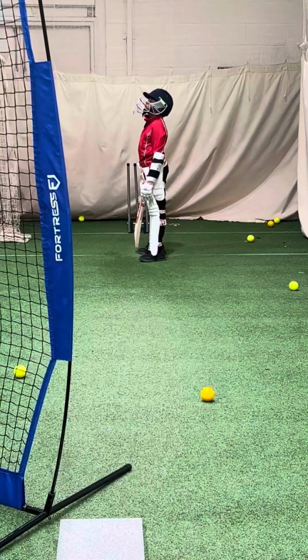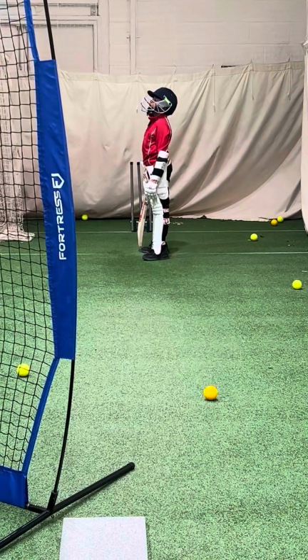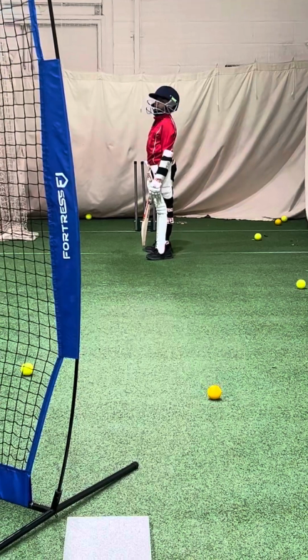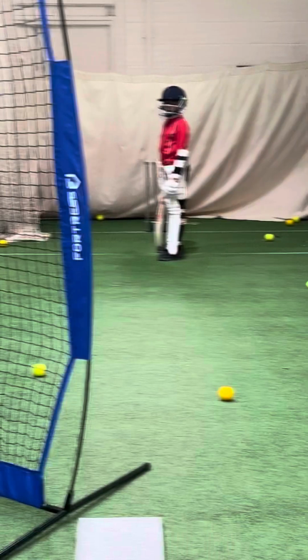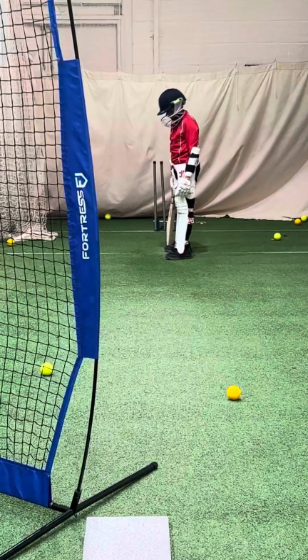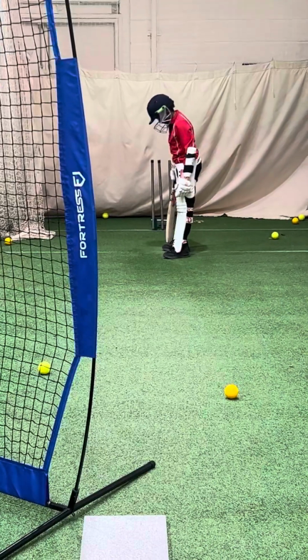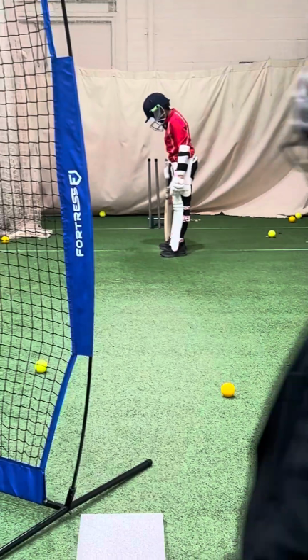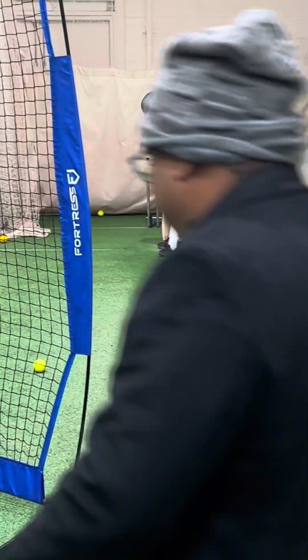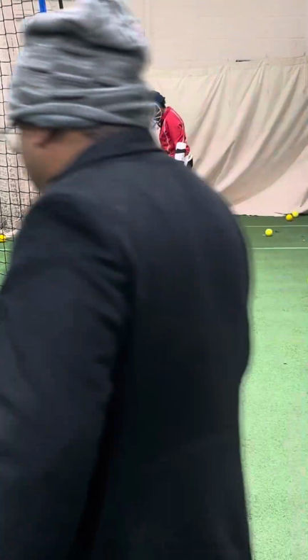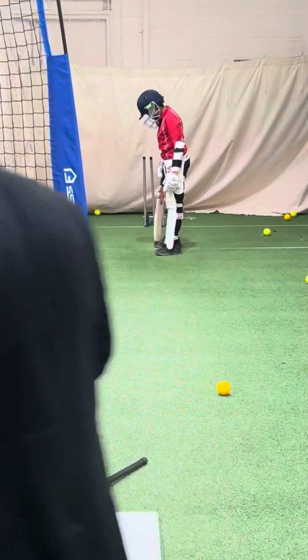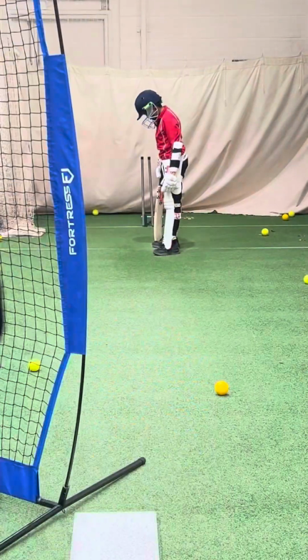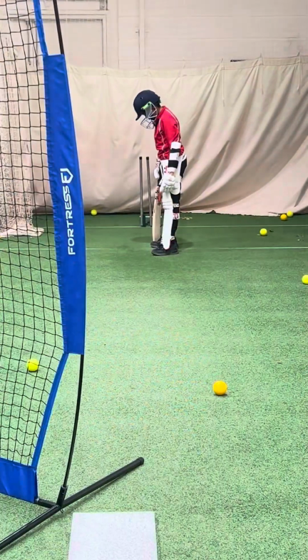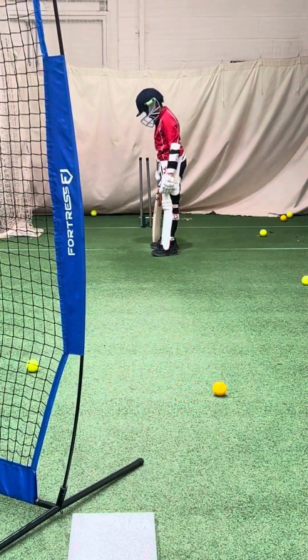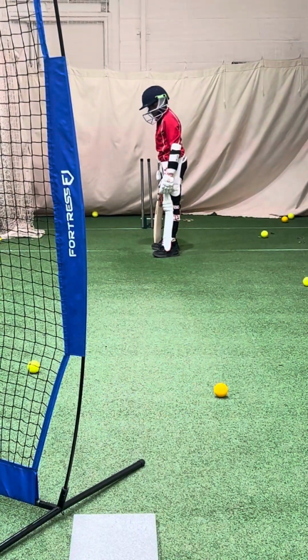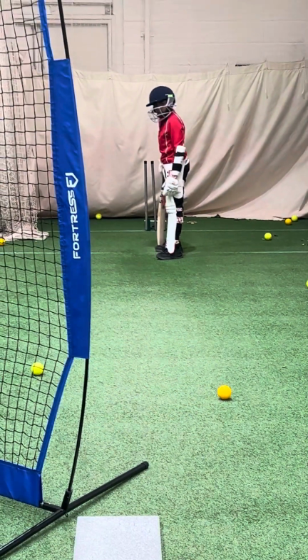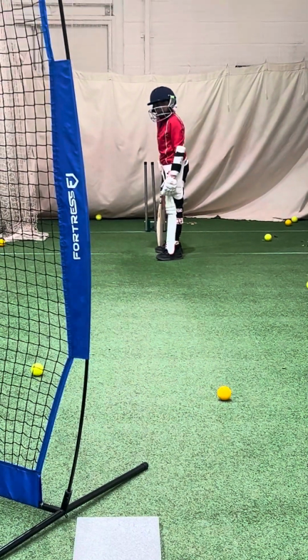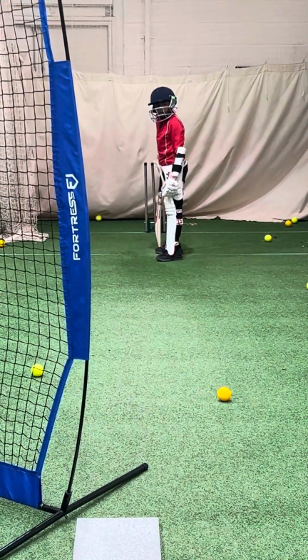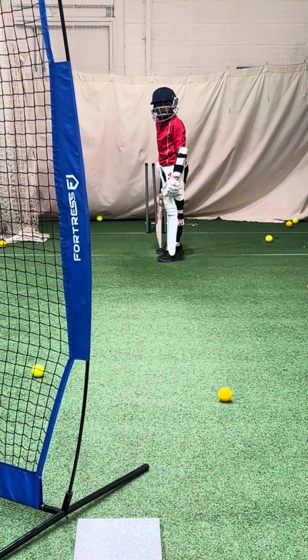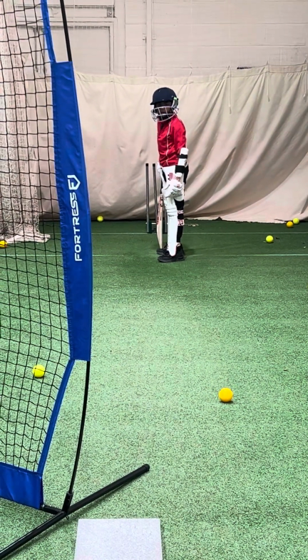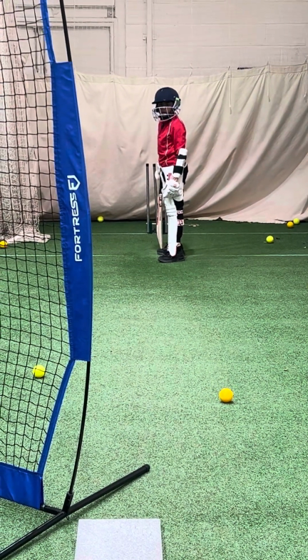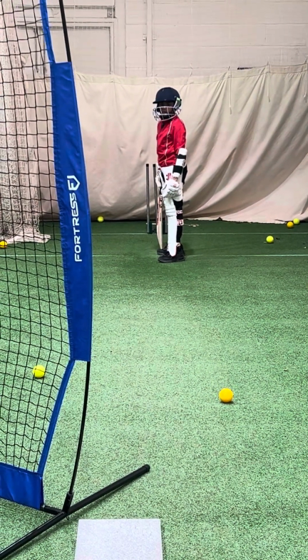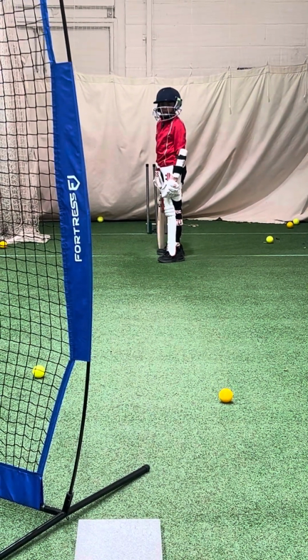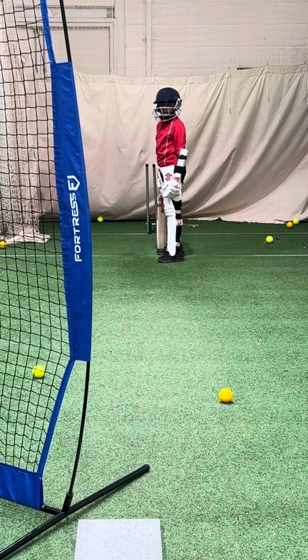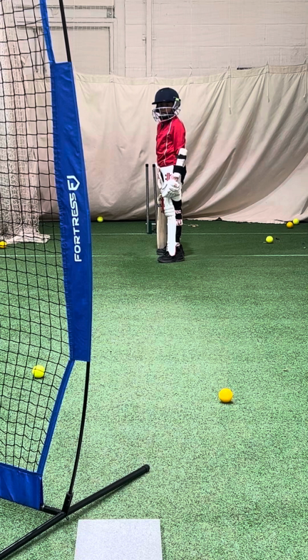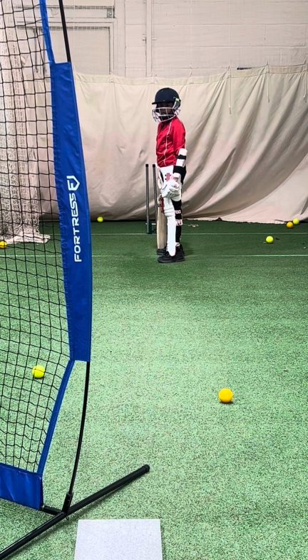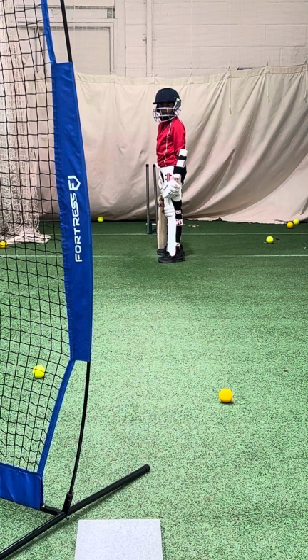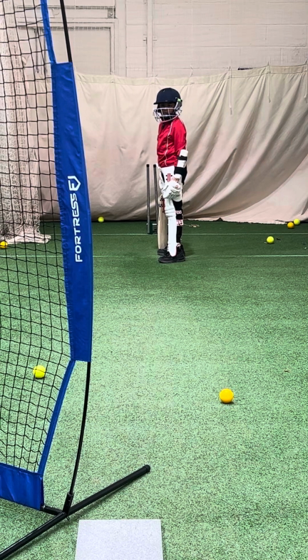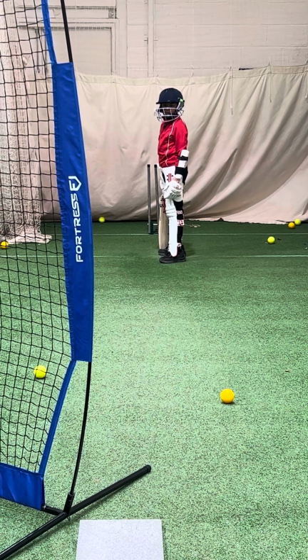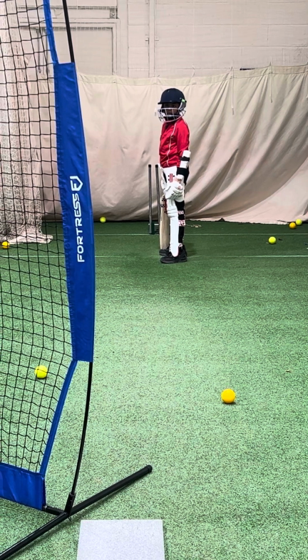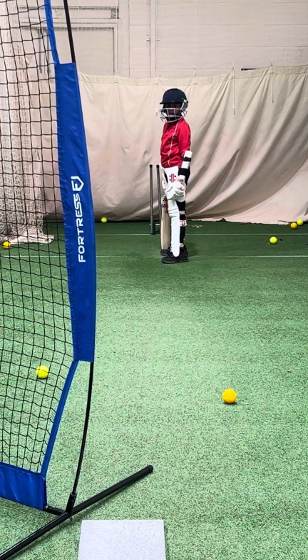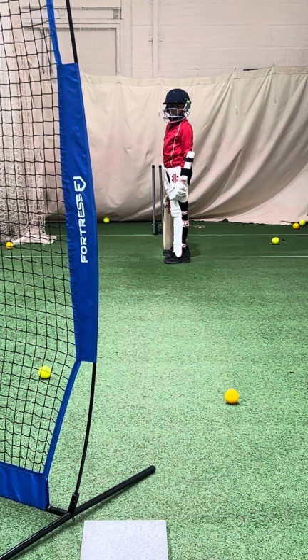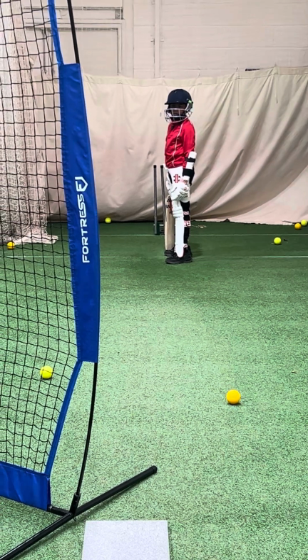Hi guys, I'm Brad Donald from Pro Cricket Academies, and here we've got Adervan working on the short ball. He's taking on the short ball now.